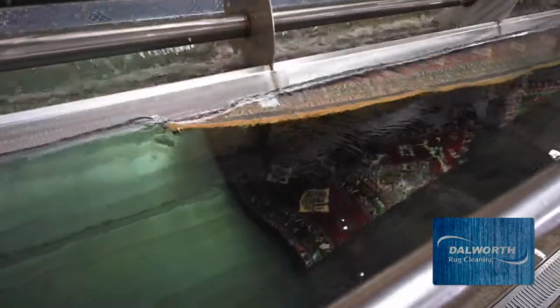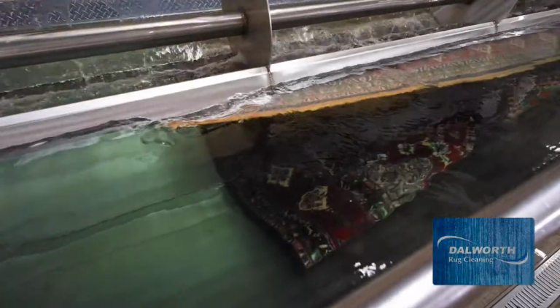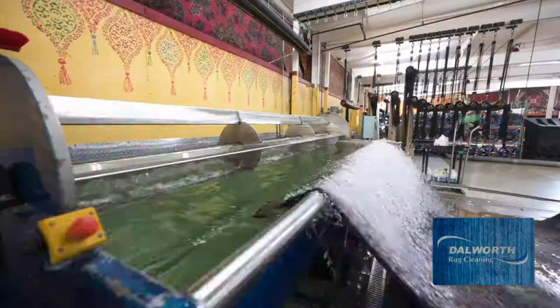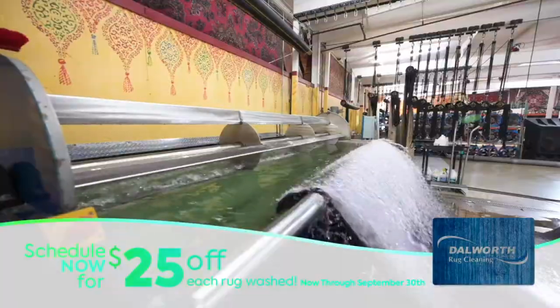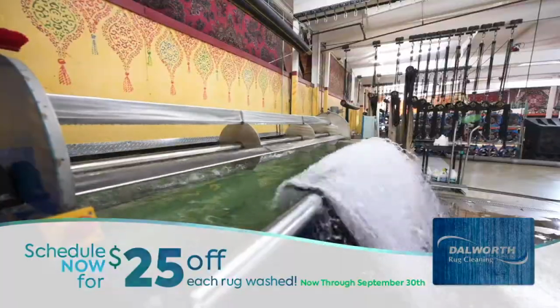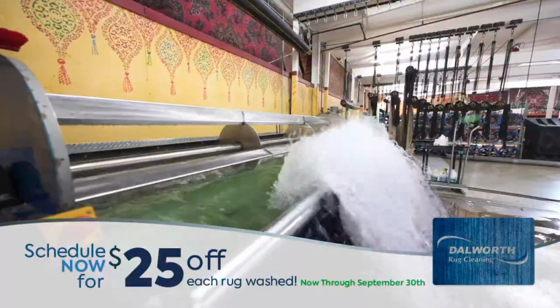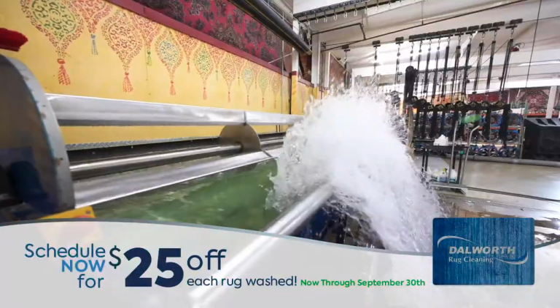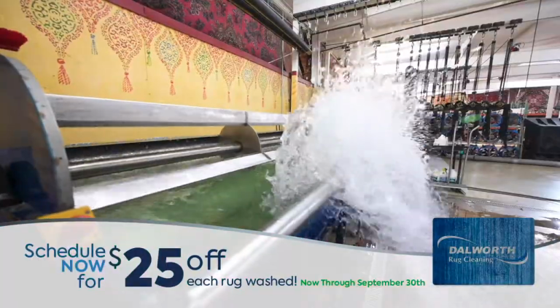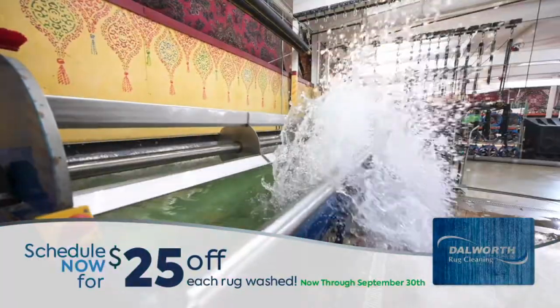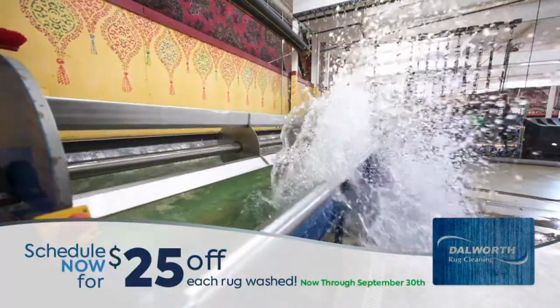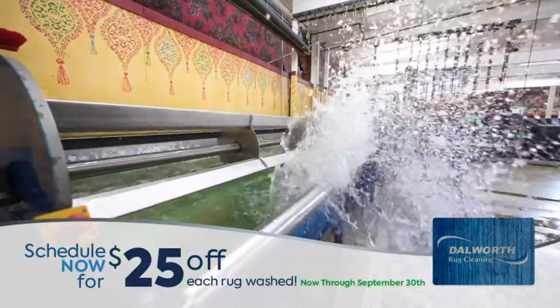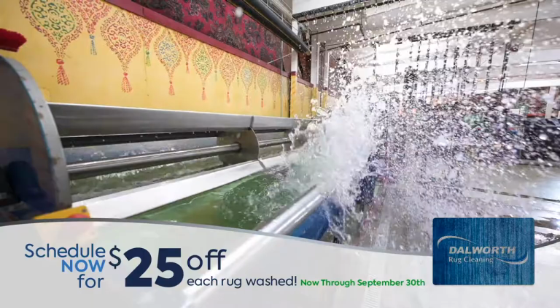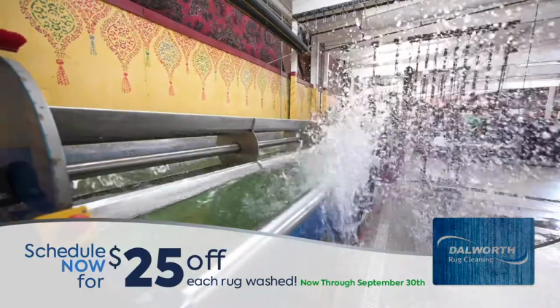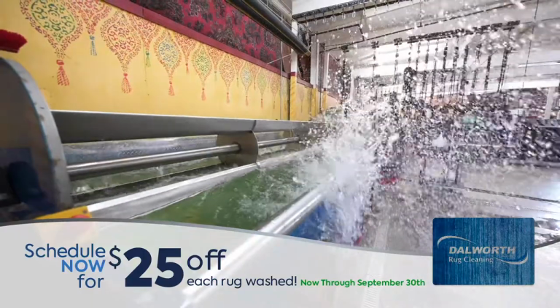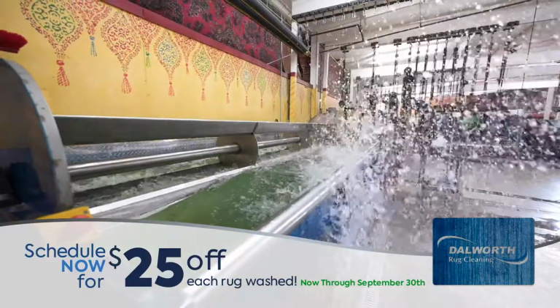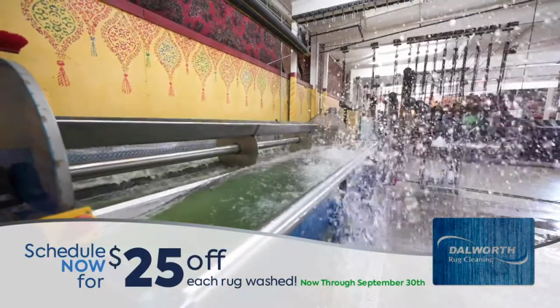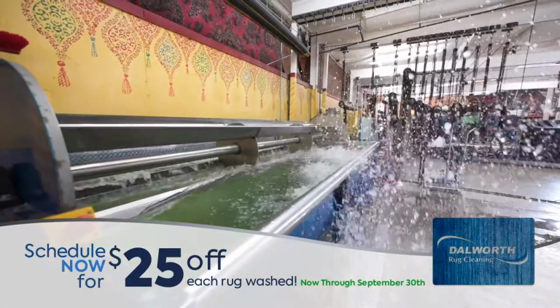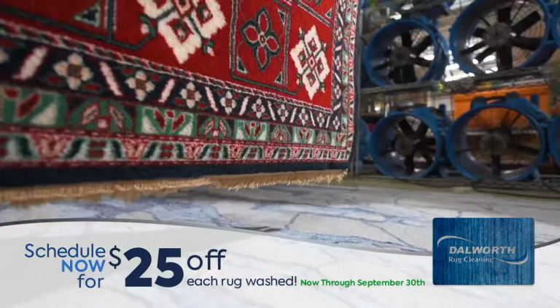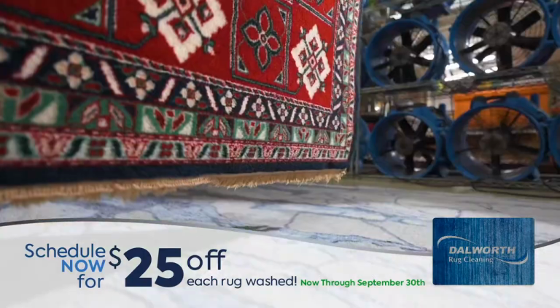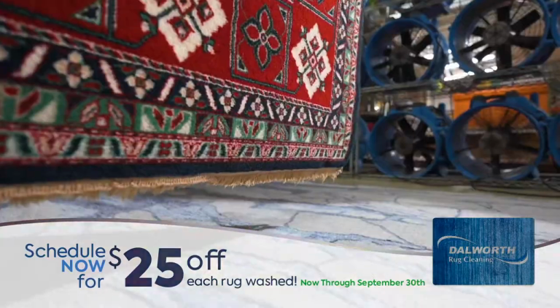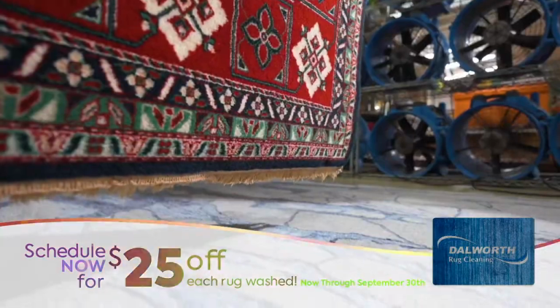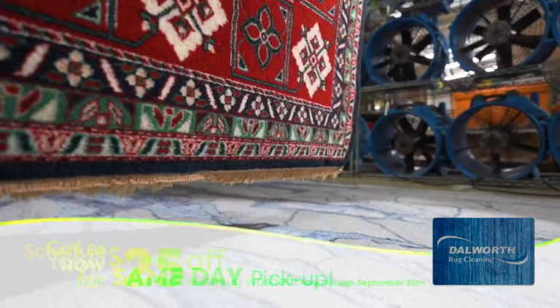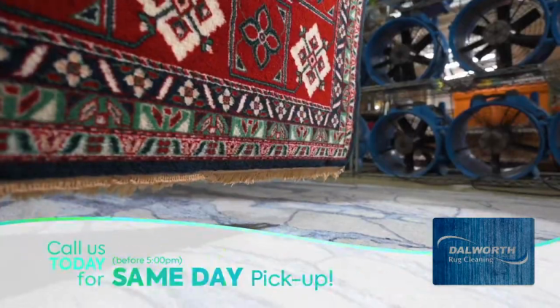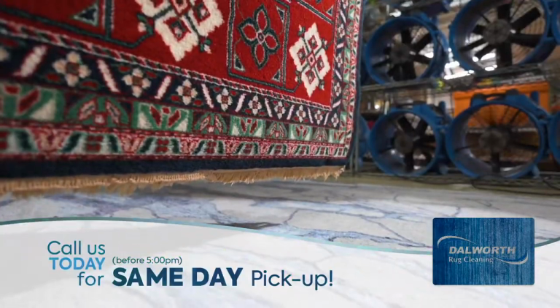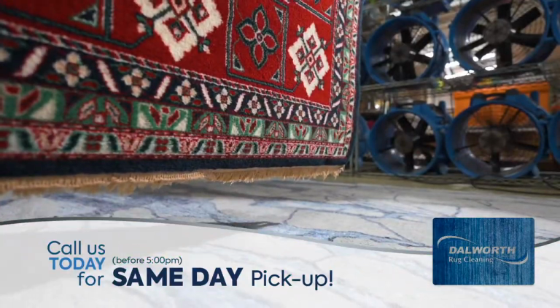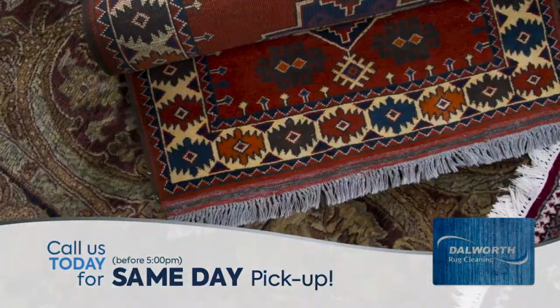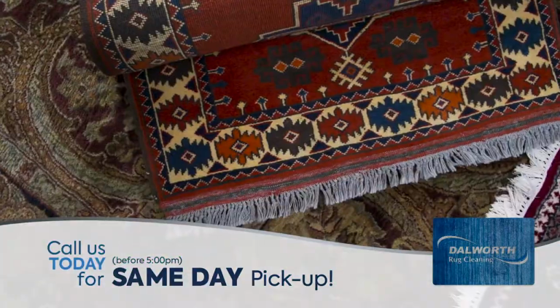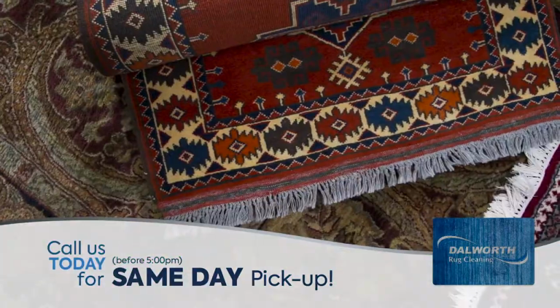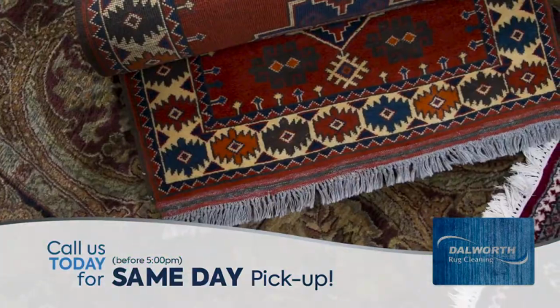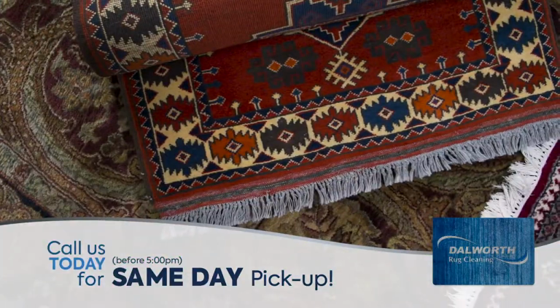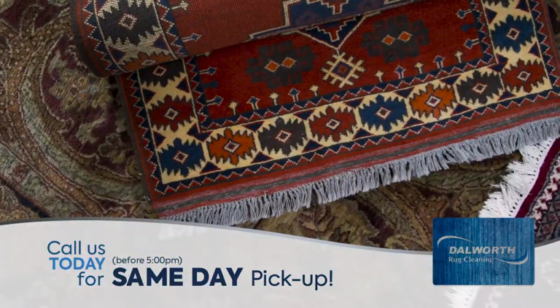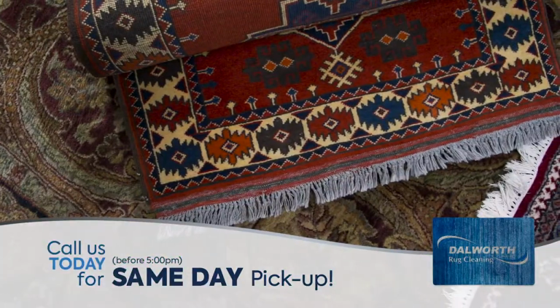Right now, take $25 off each rug washed, now through September 30th. And call before 5 for same day pickup.